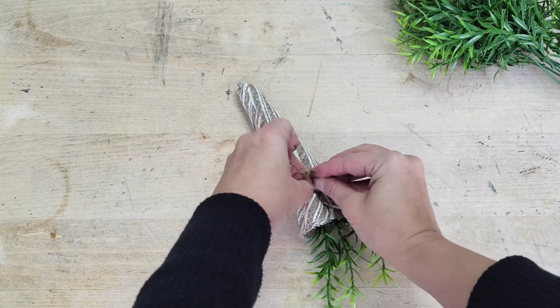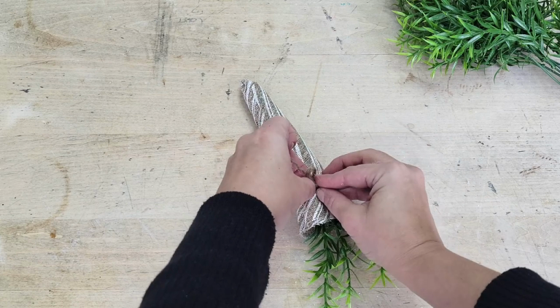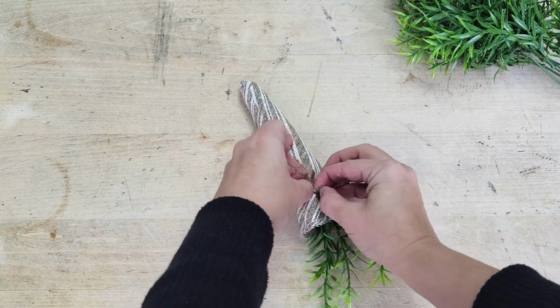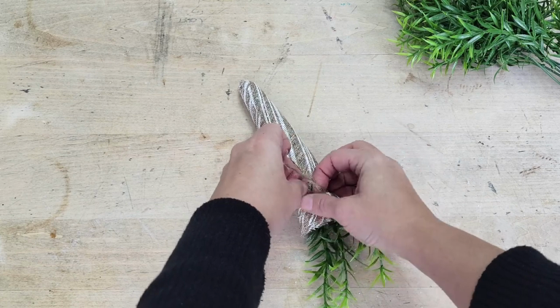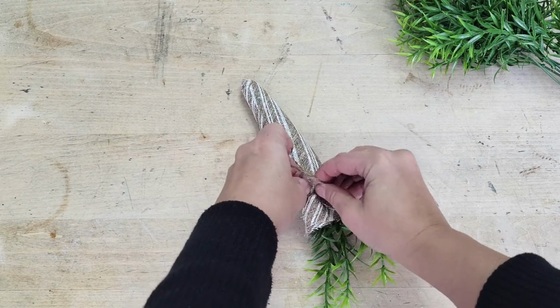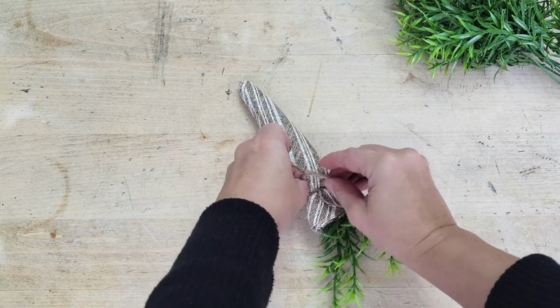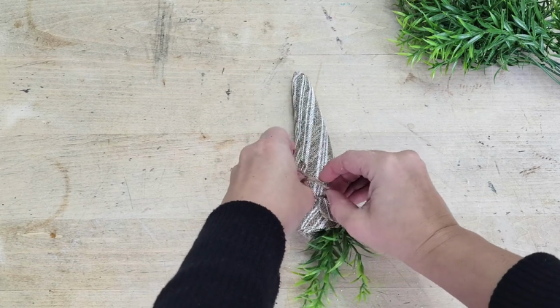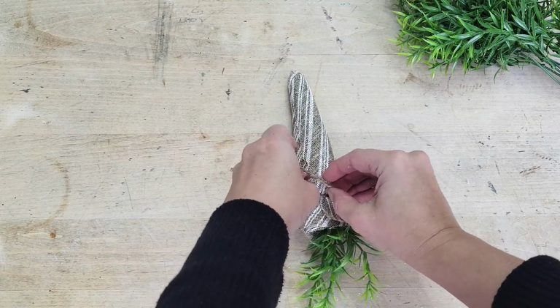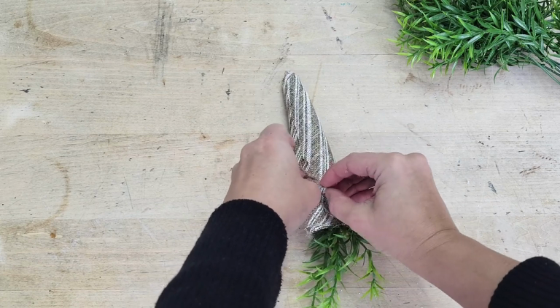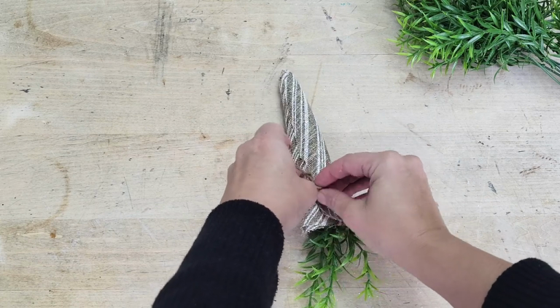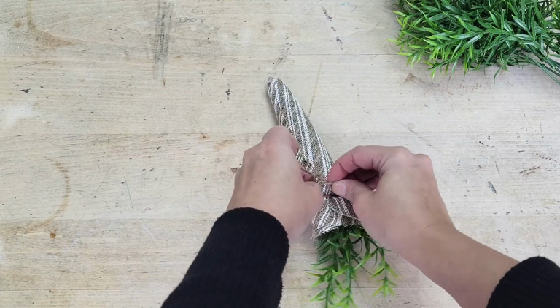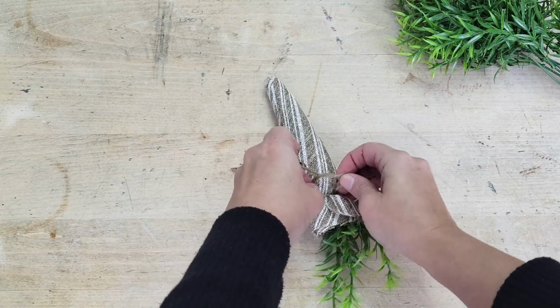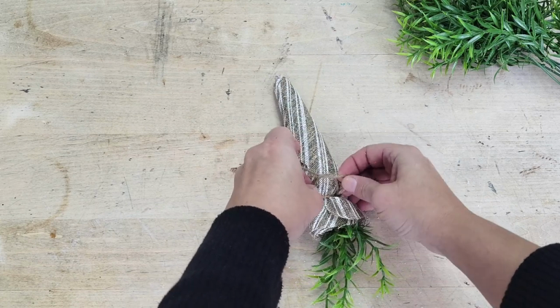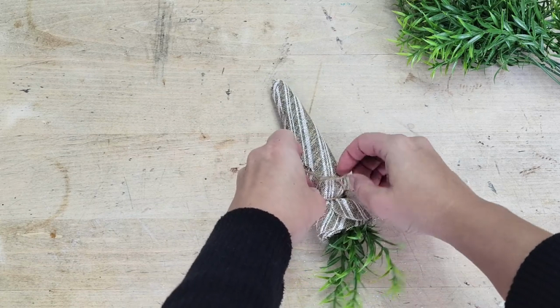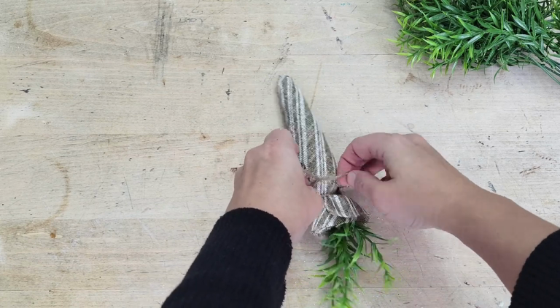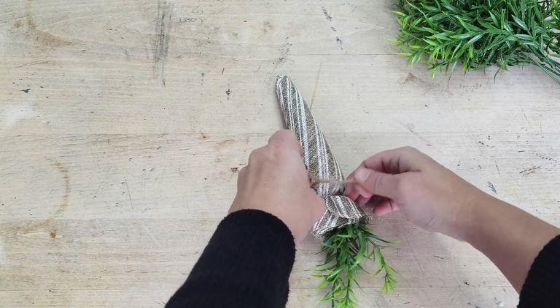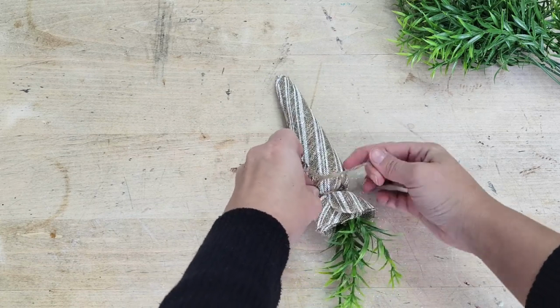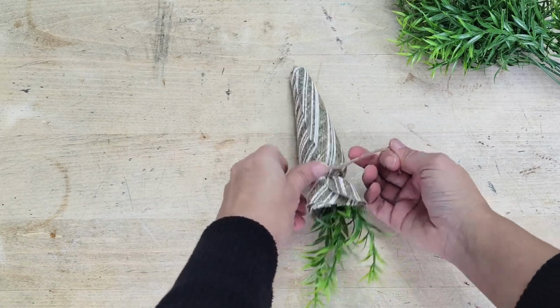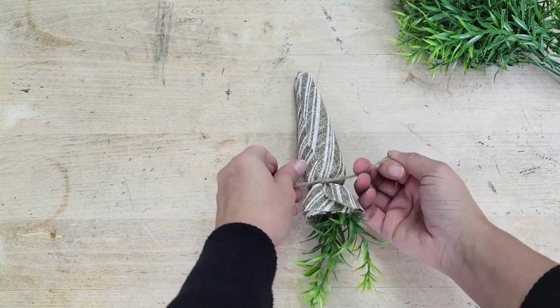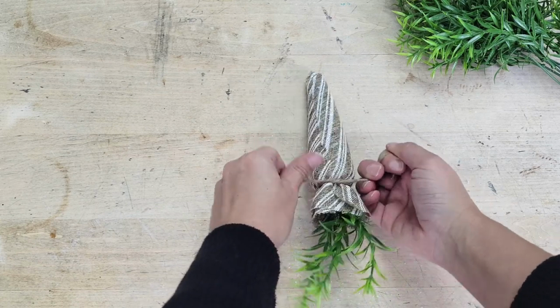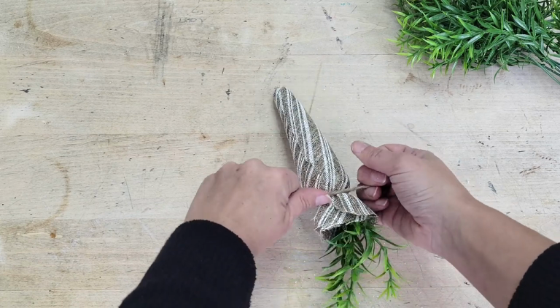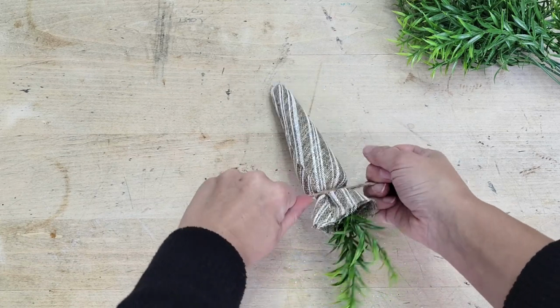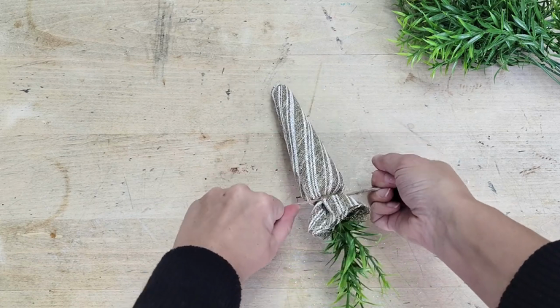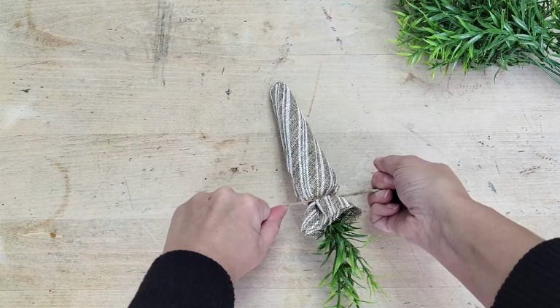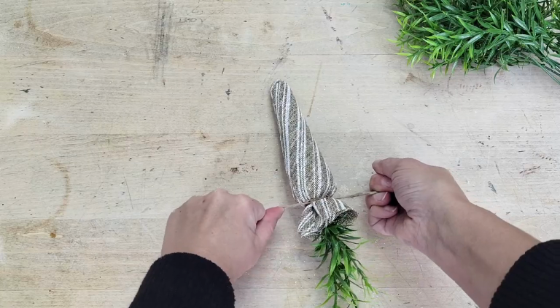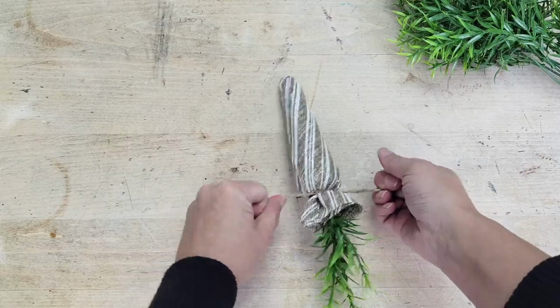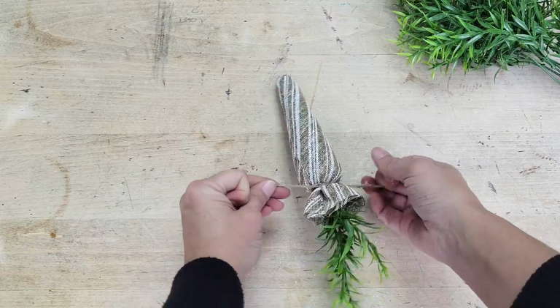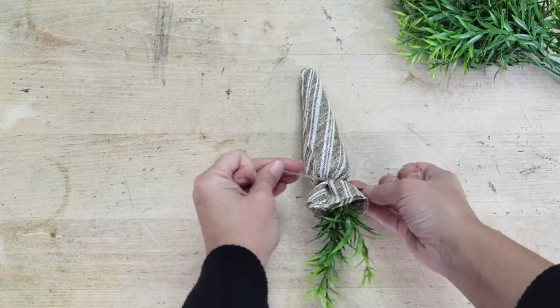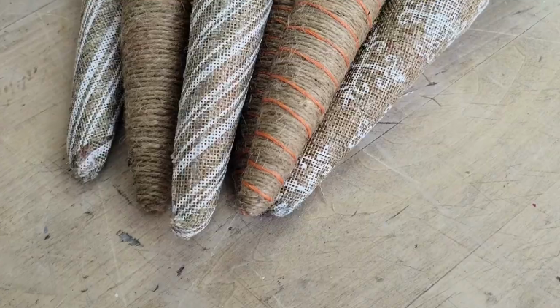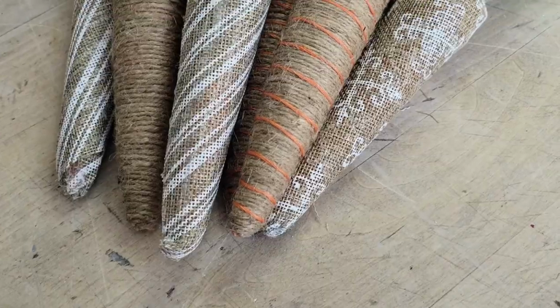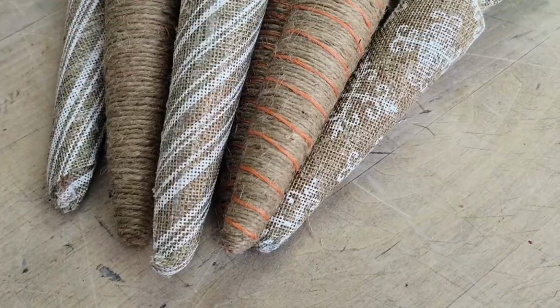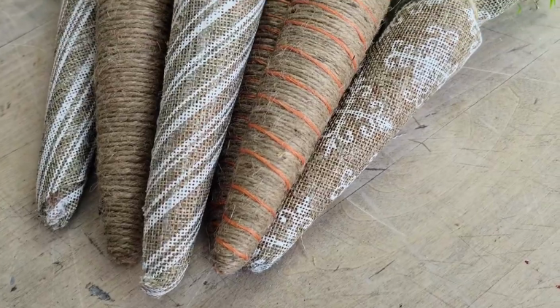And there you go — not one, but two different ways you can upcycle those cheap-looking Dollar Tree carrots.